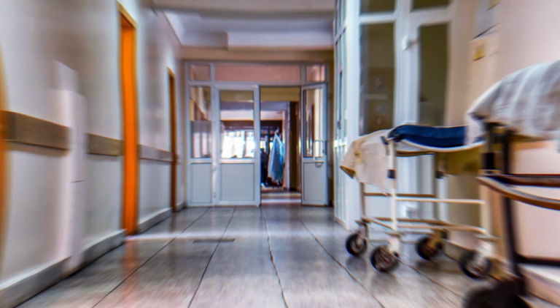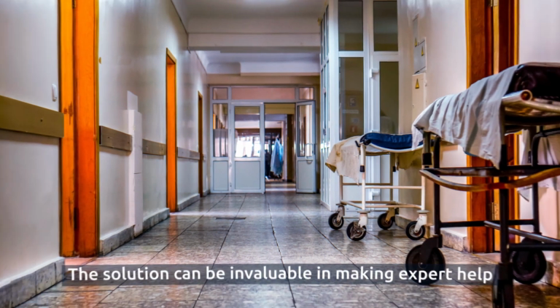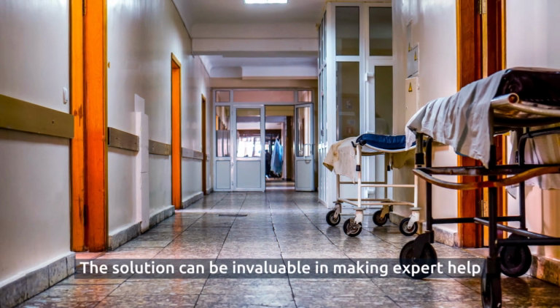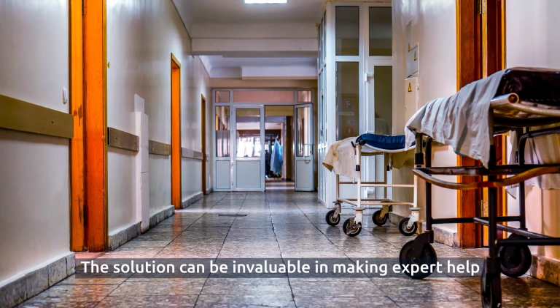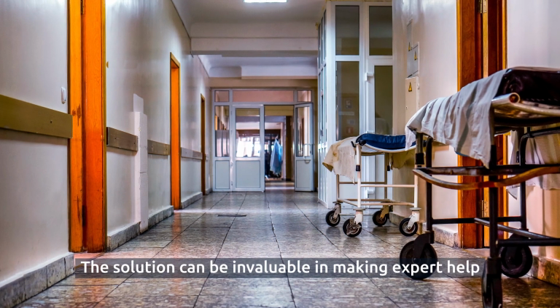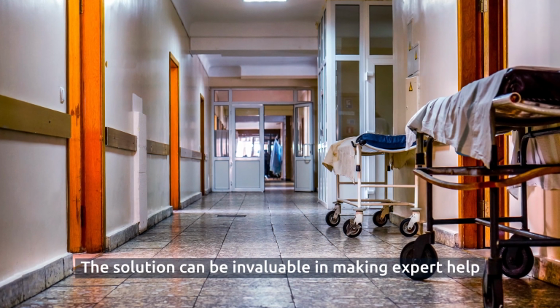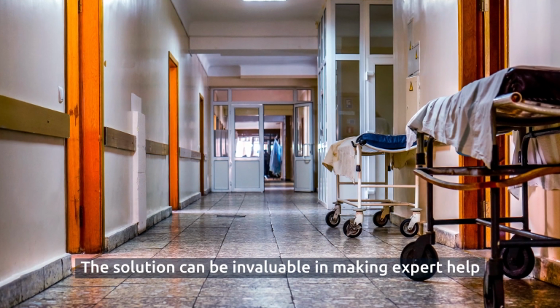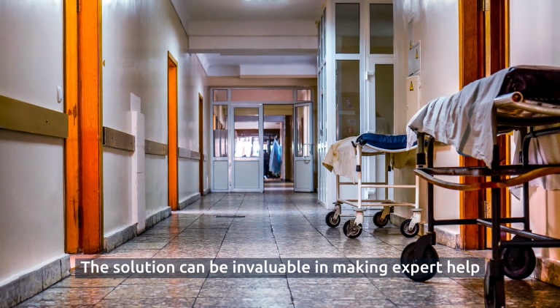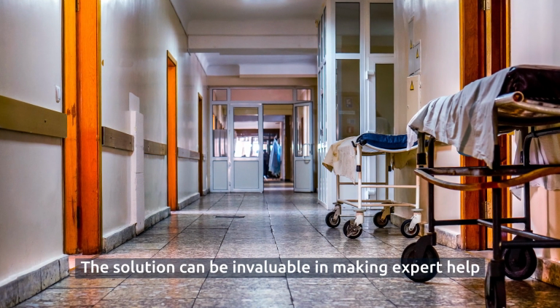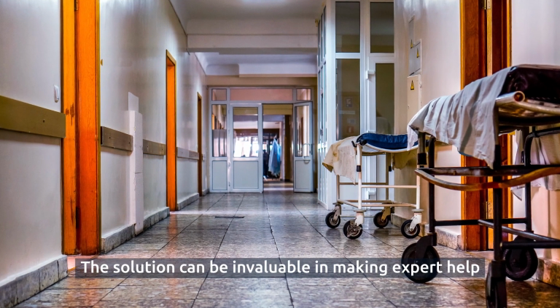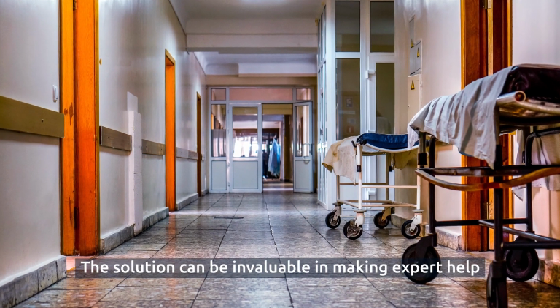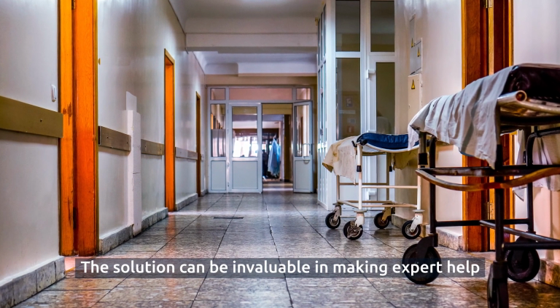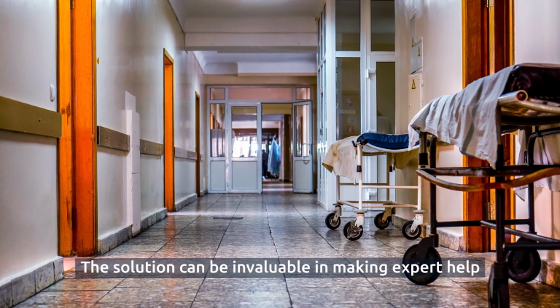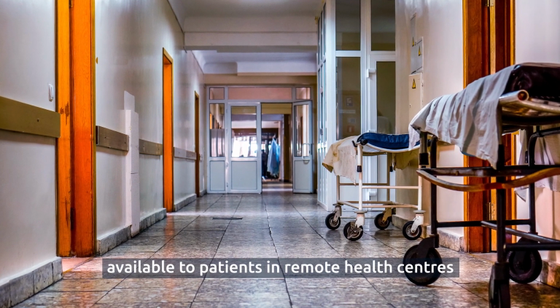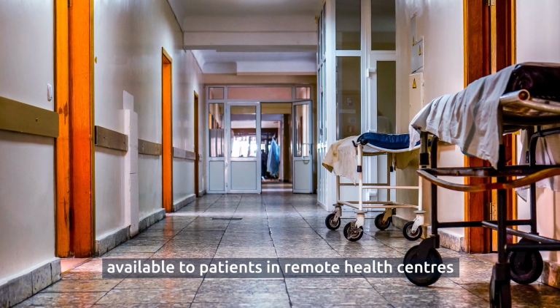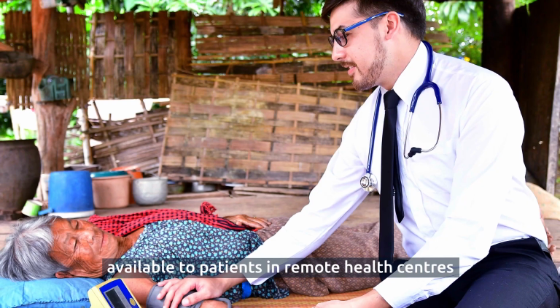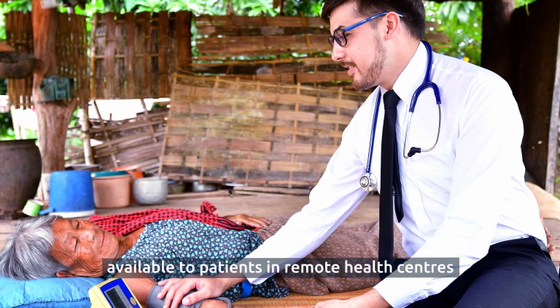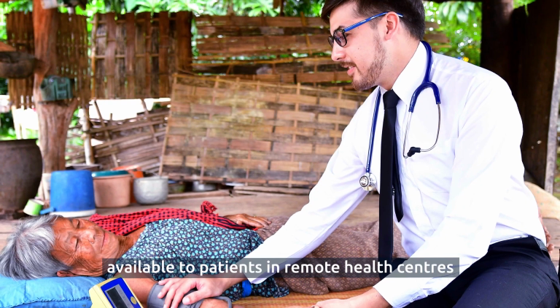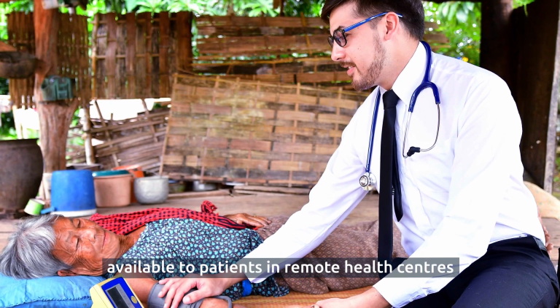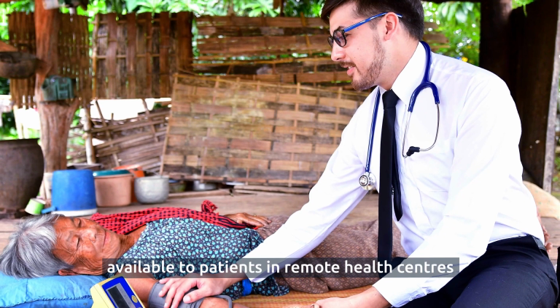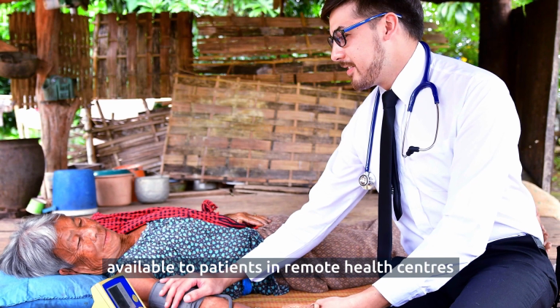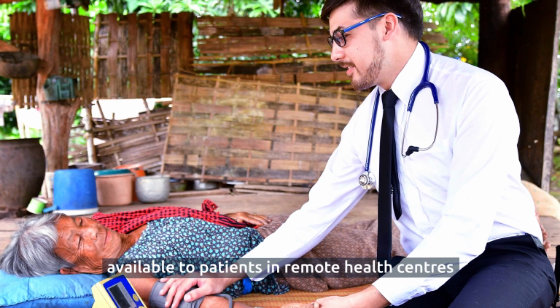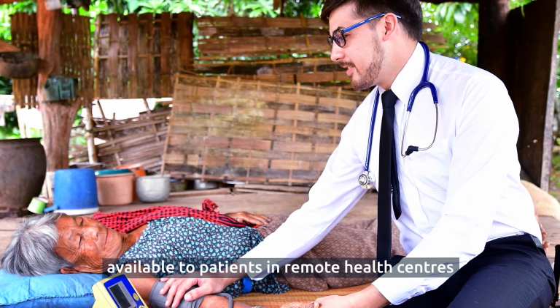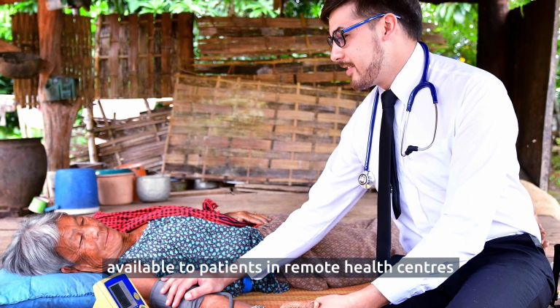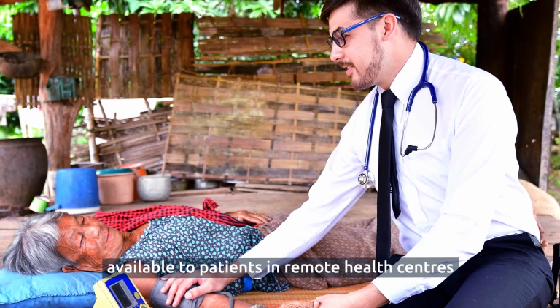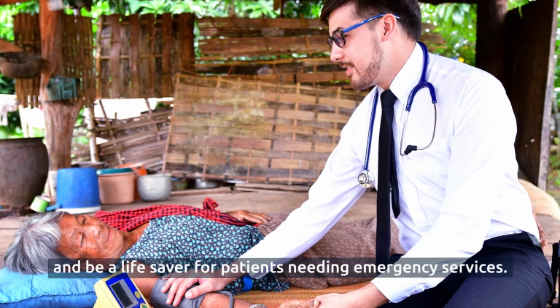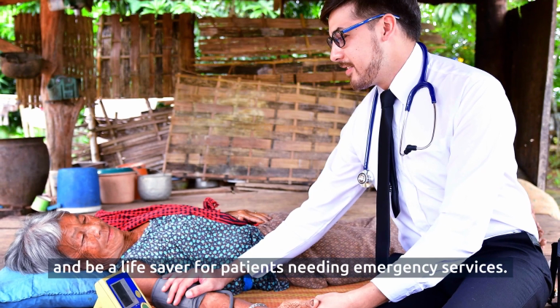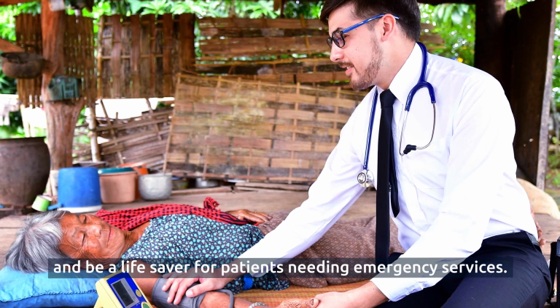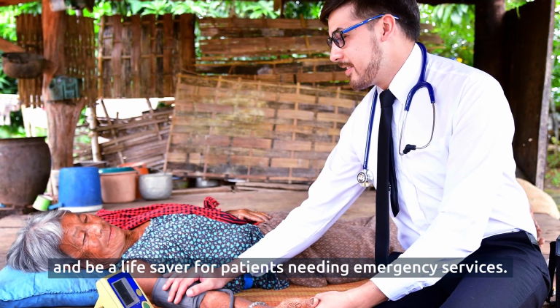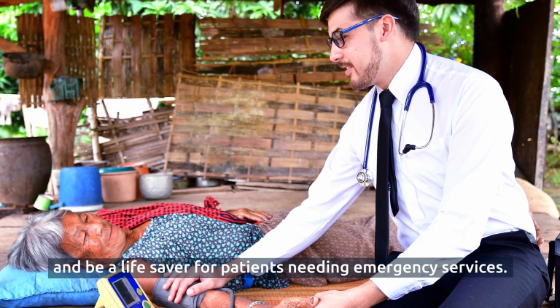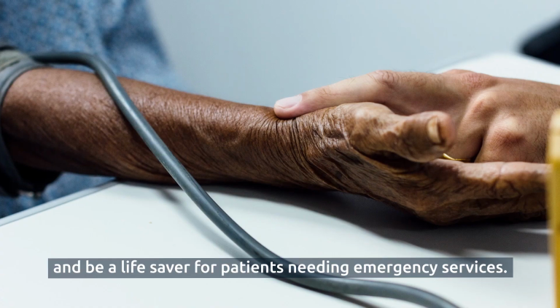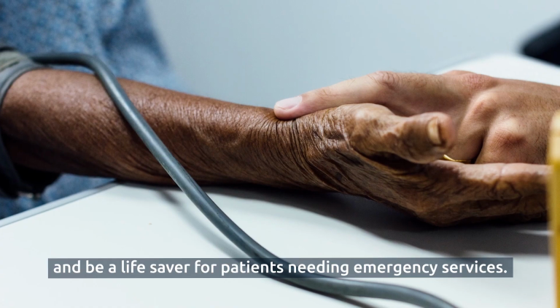The solution can be invaluable in making expert help available to patients in remote health centers, and be a lifesaver for patients needing emergency services.